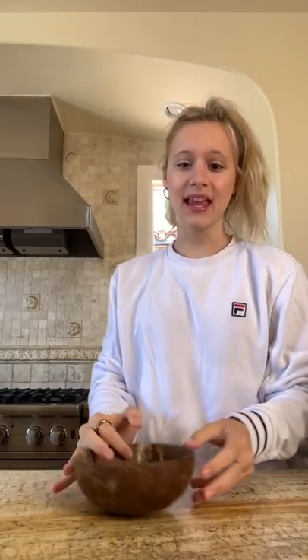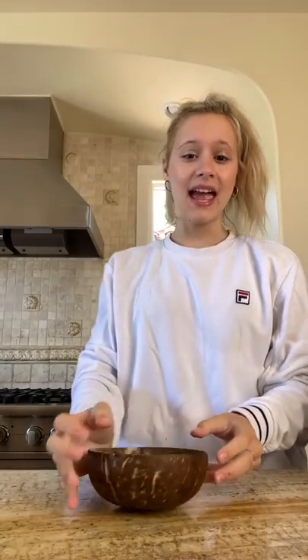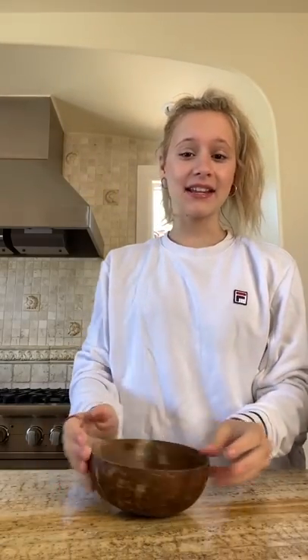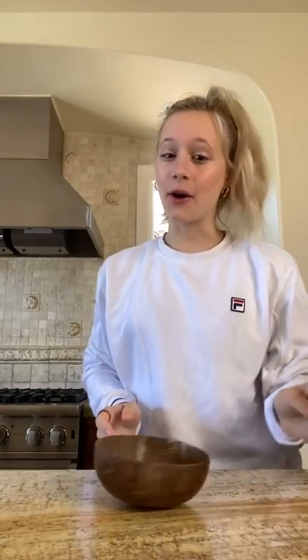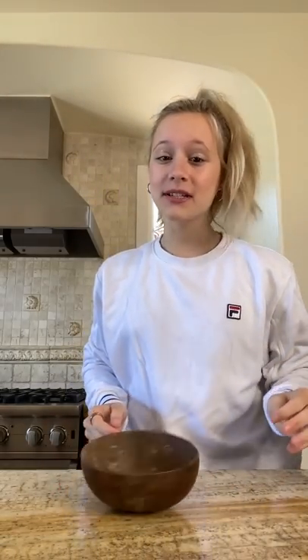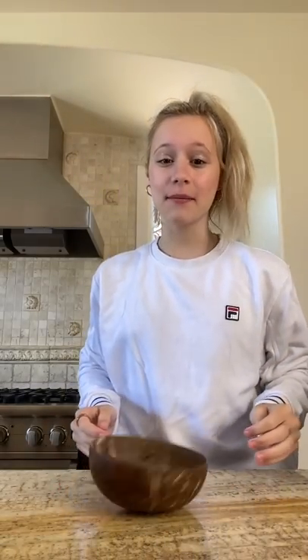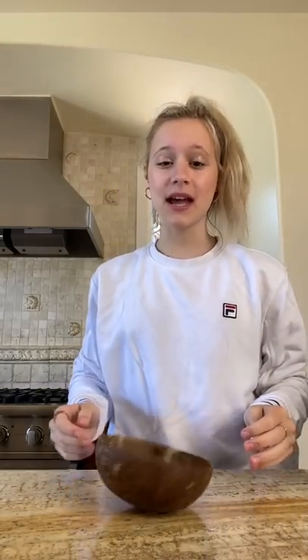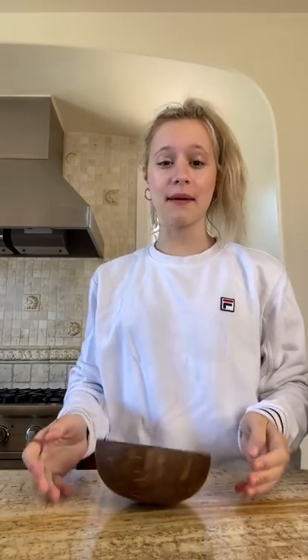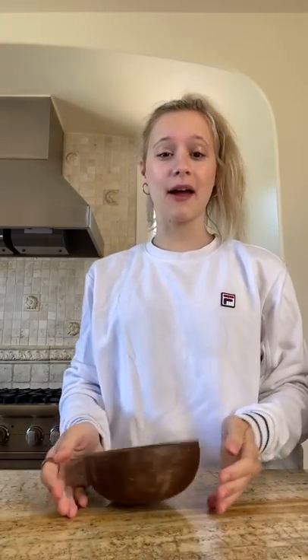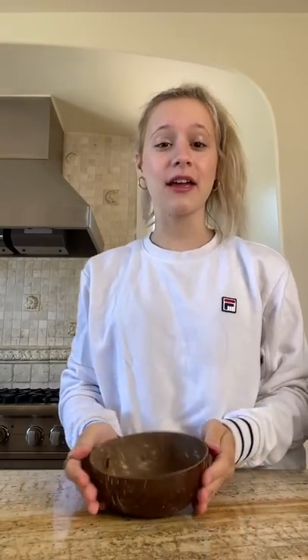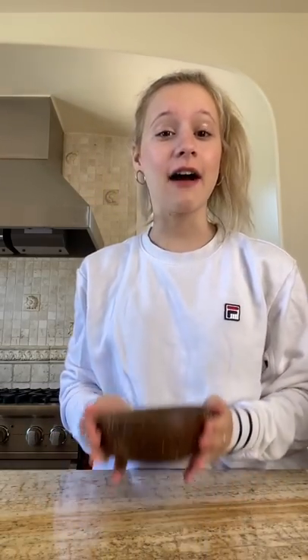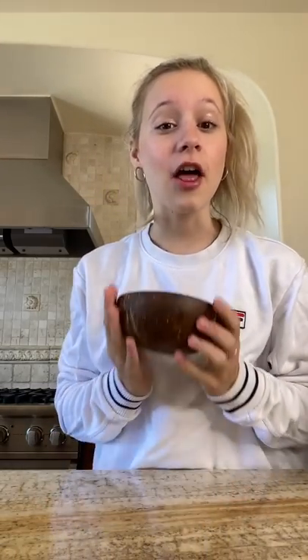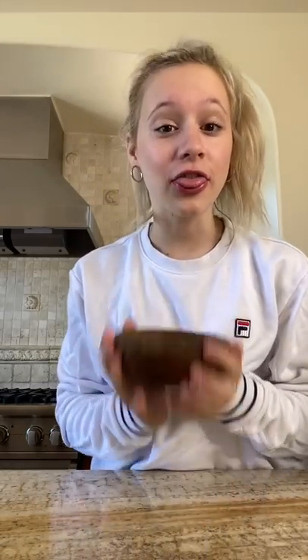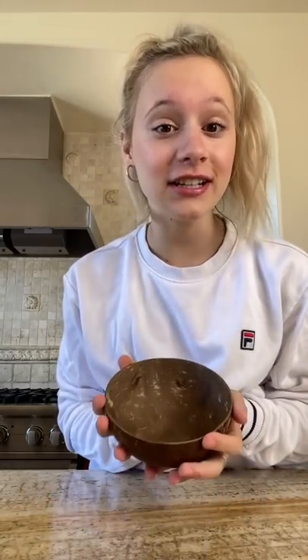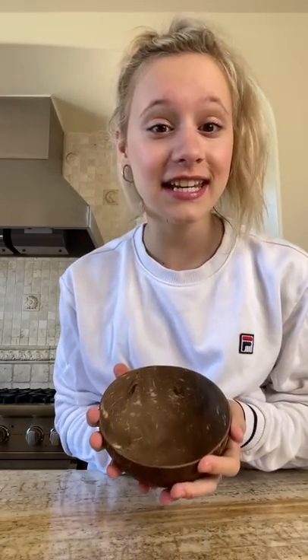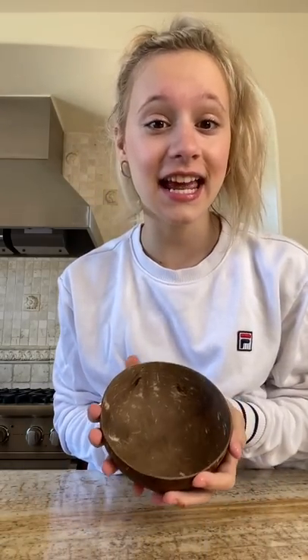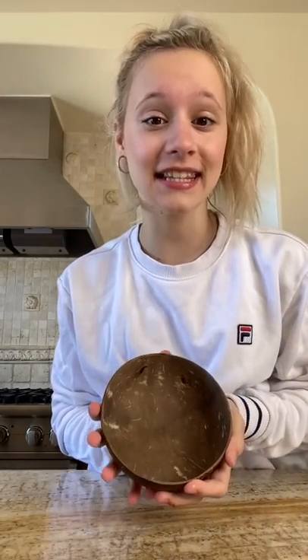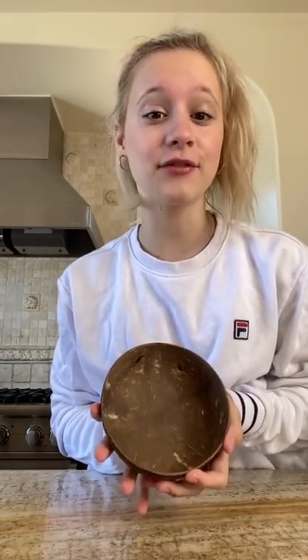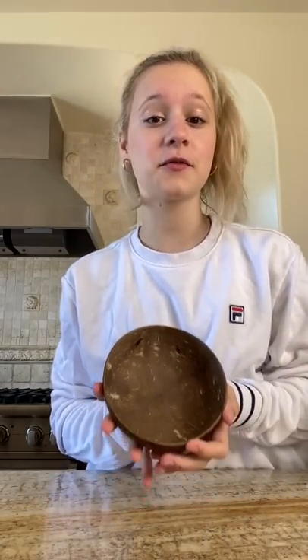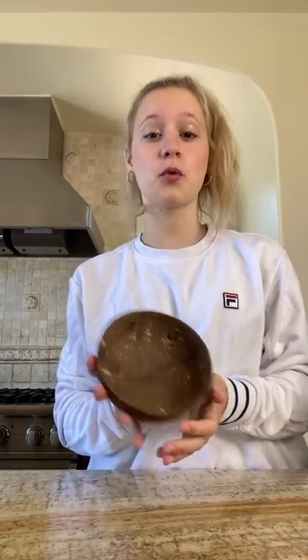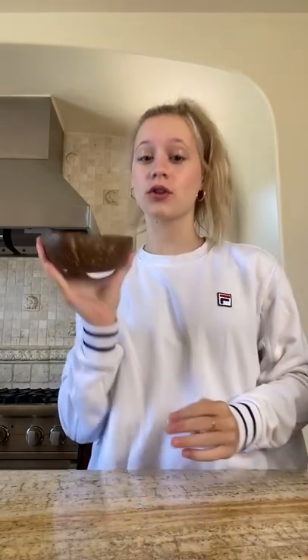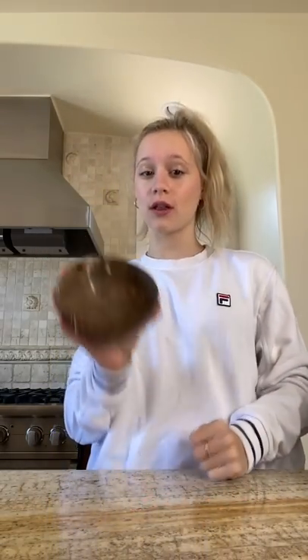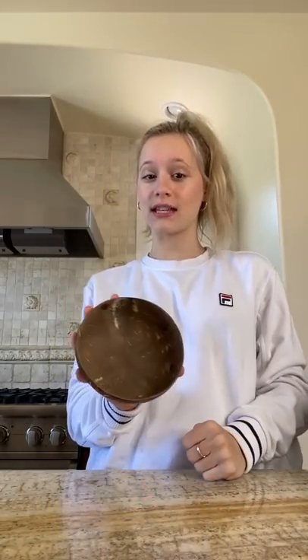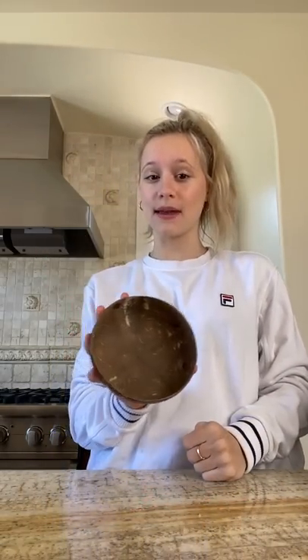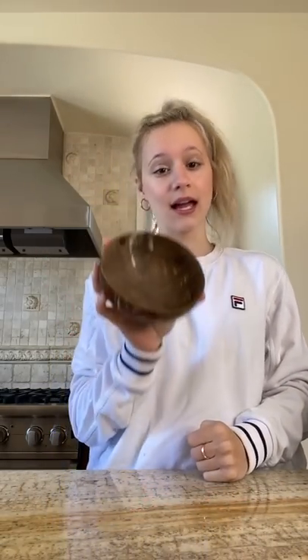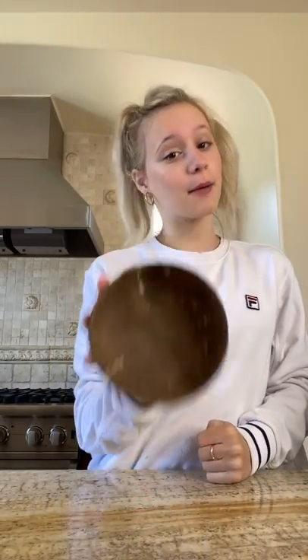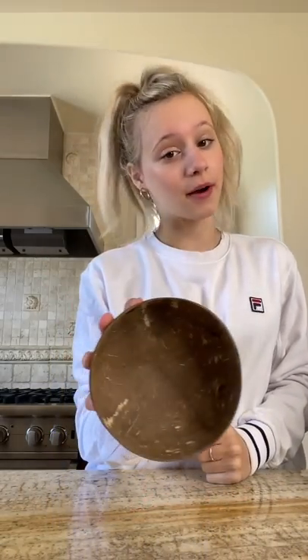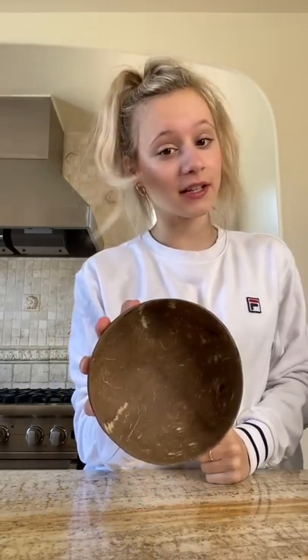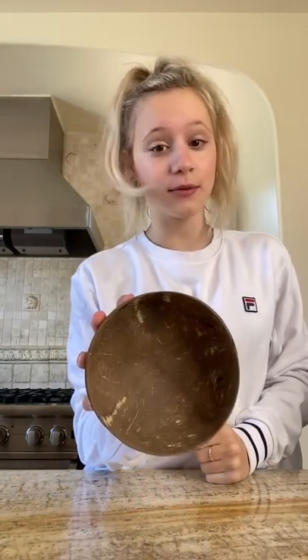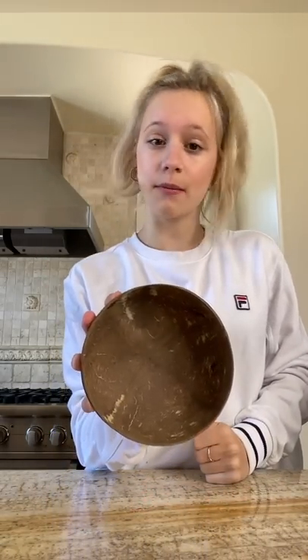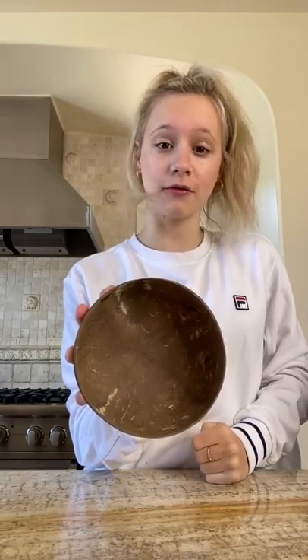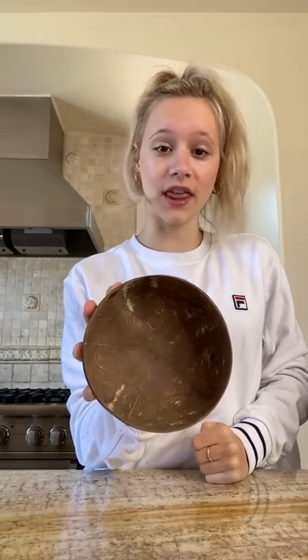It's almost summertime. I only have 13 days left of school, so let's make a perfect smoothie bowl for that.